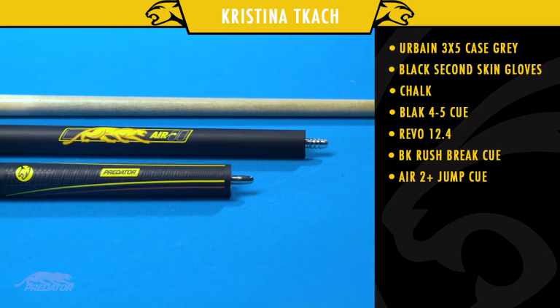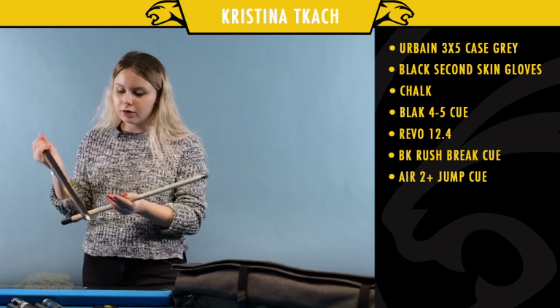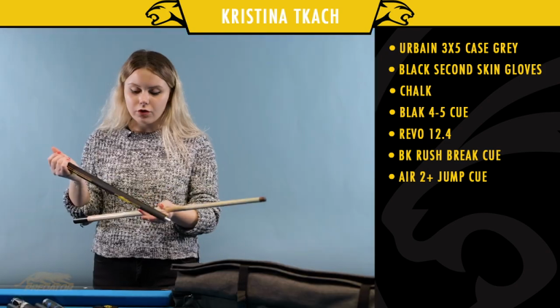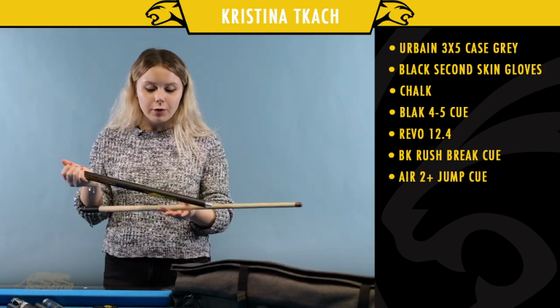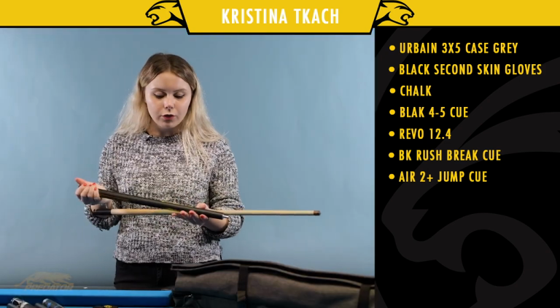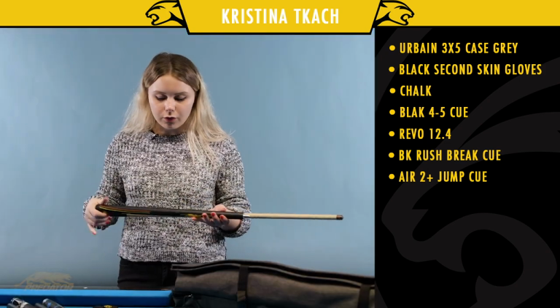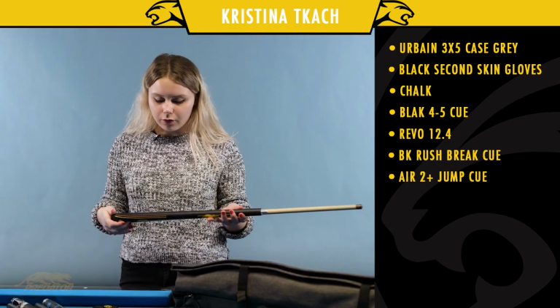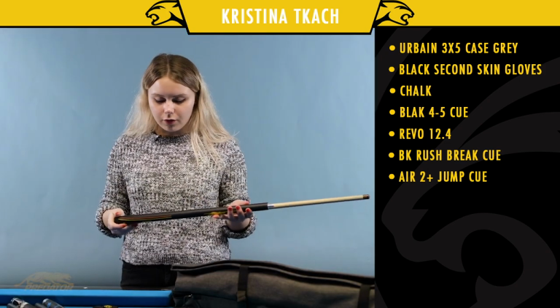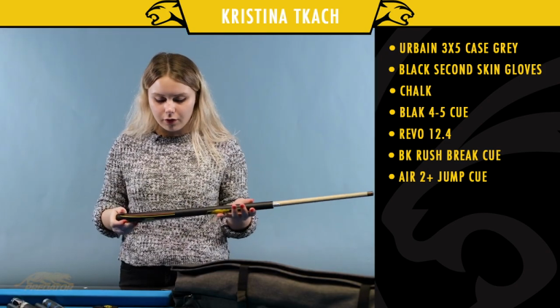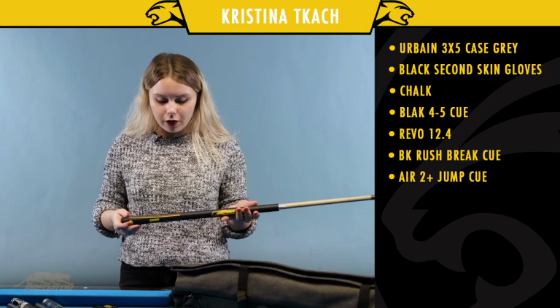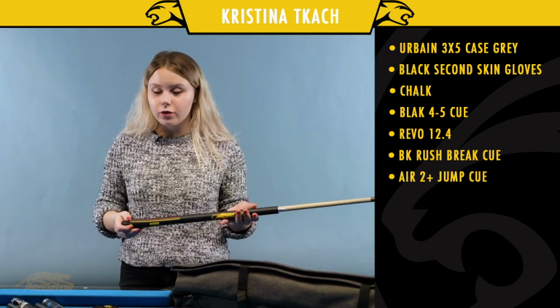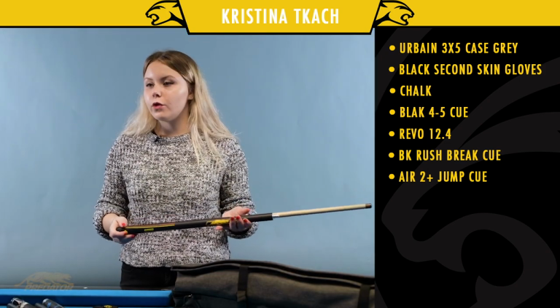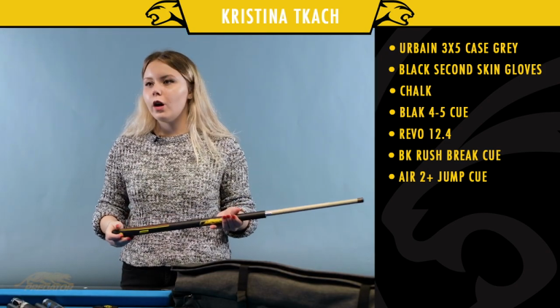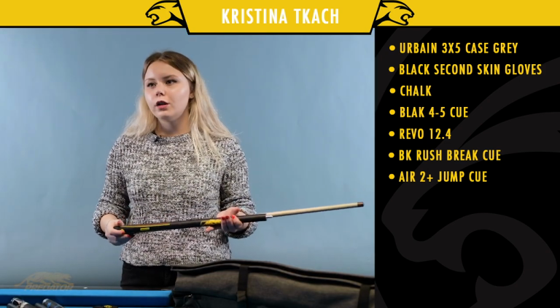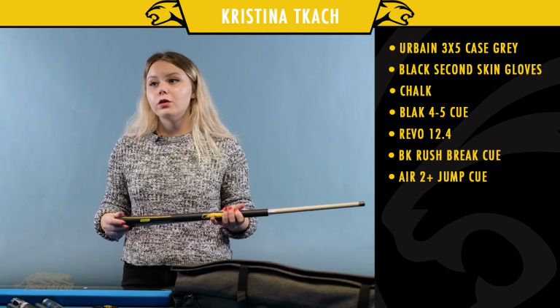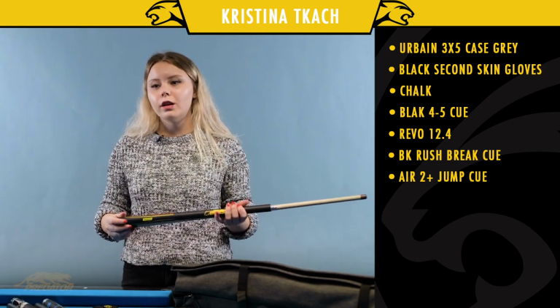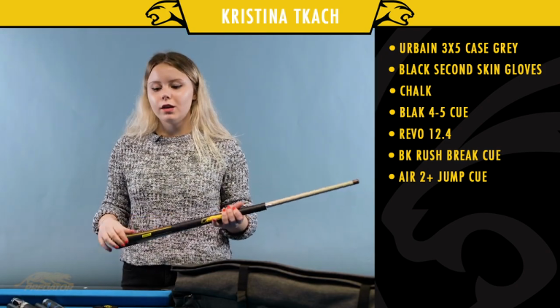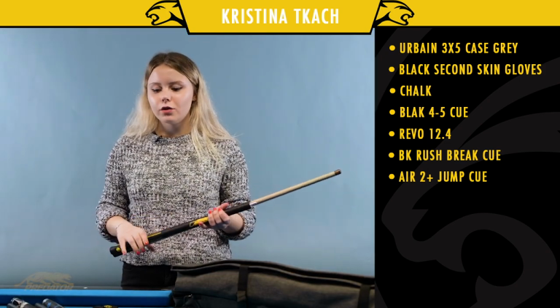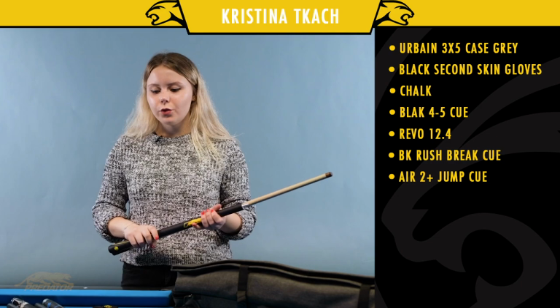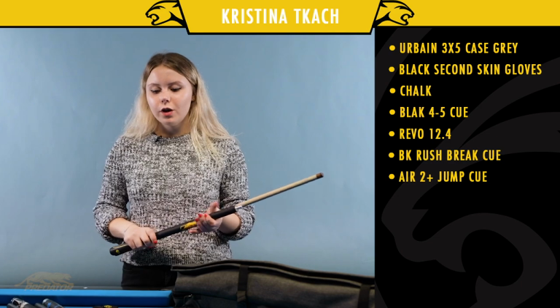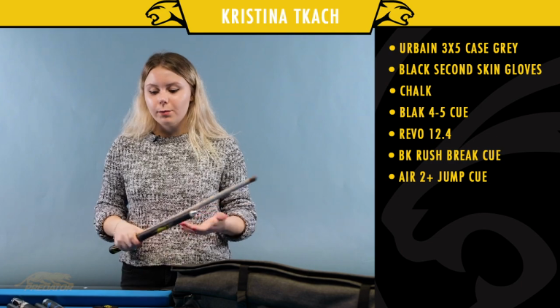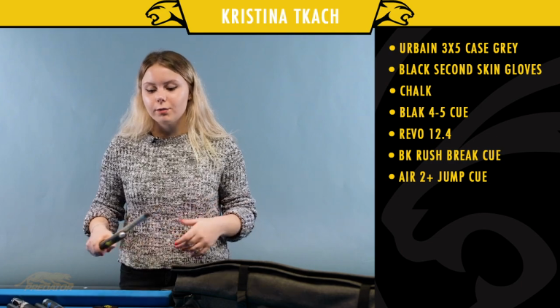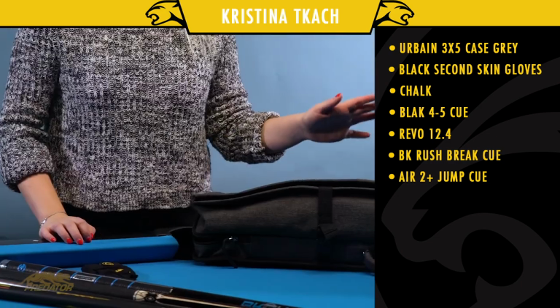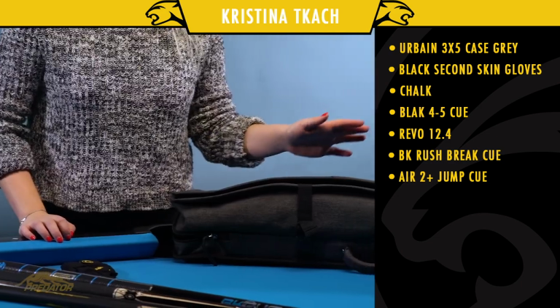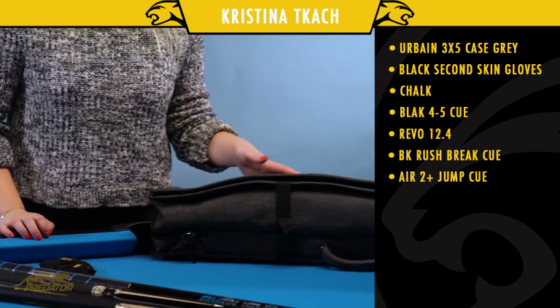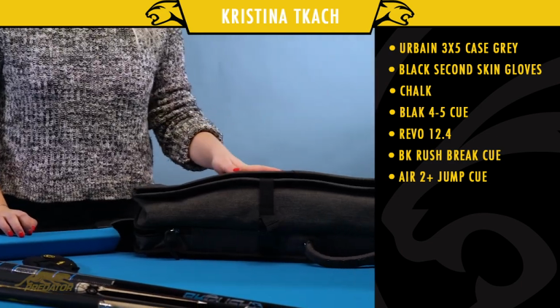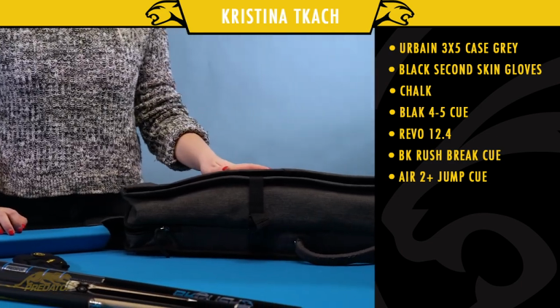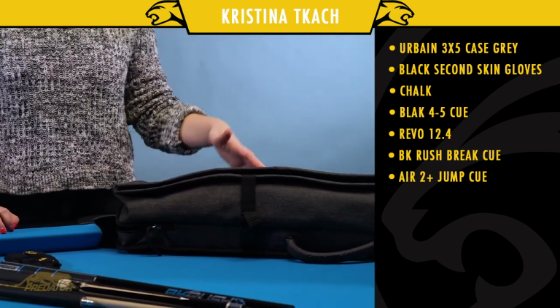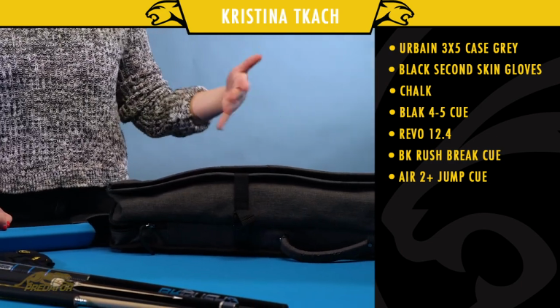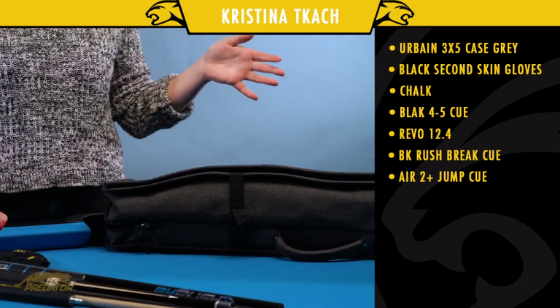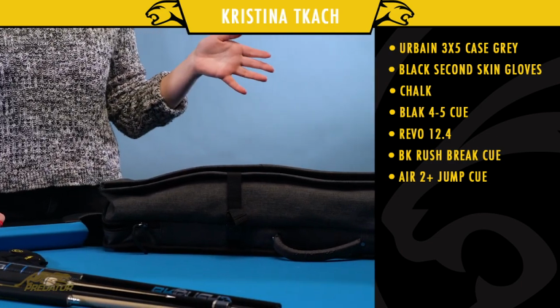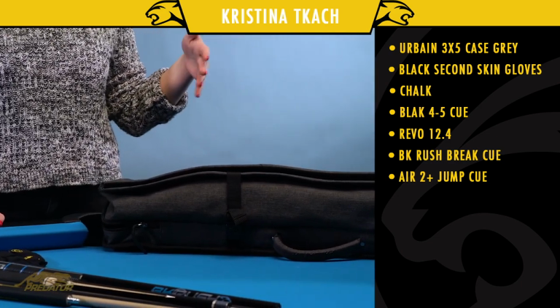The last item is my Predator jump cue. I've been using it for a while and I really like it — it makes my jumps much easier.